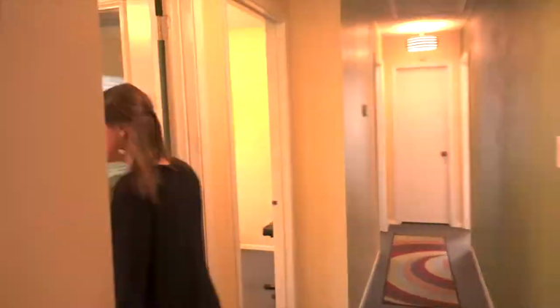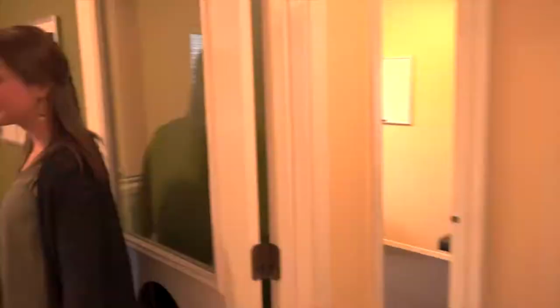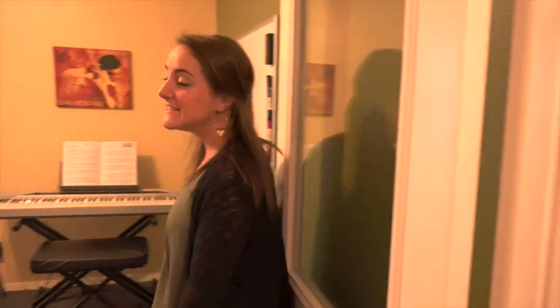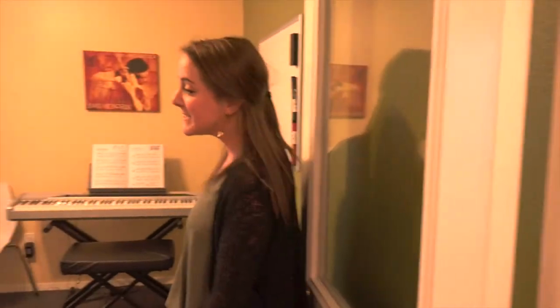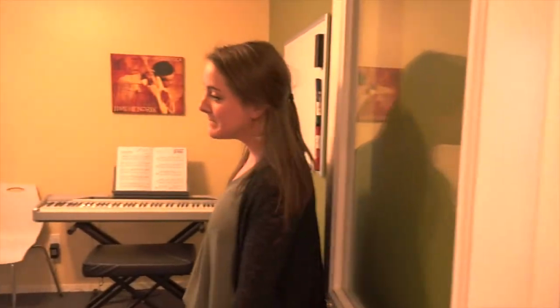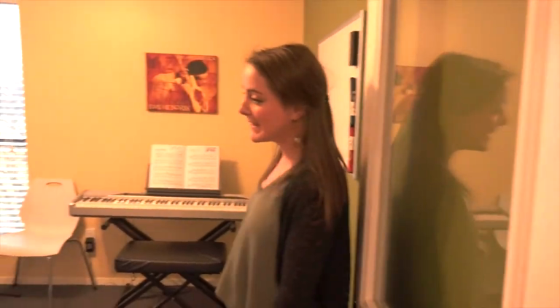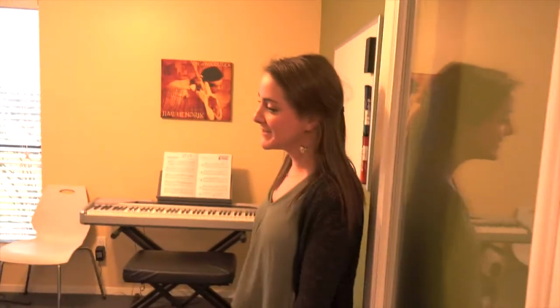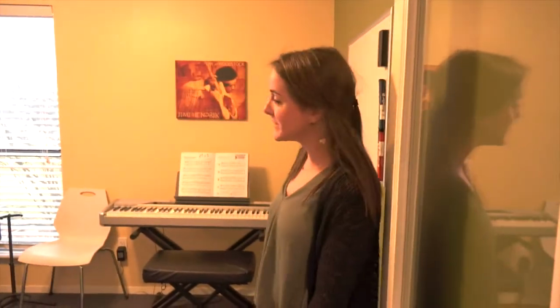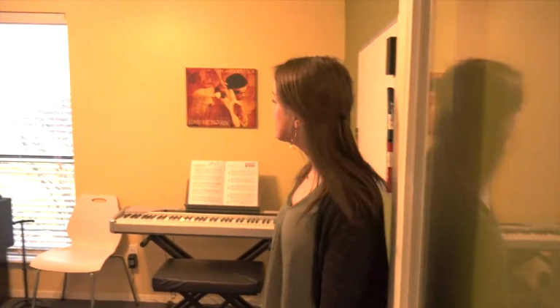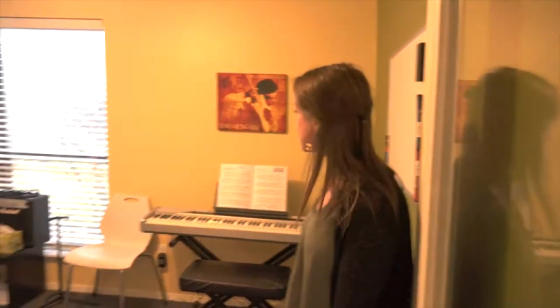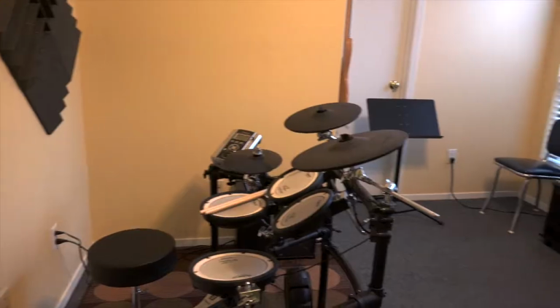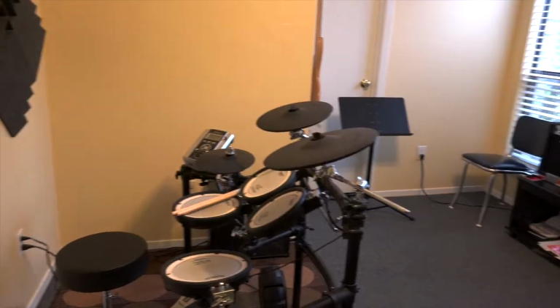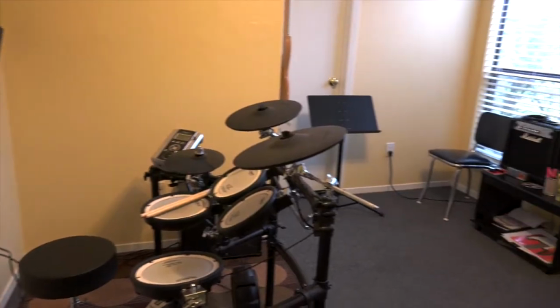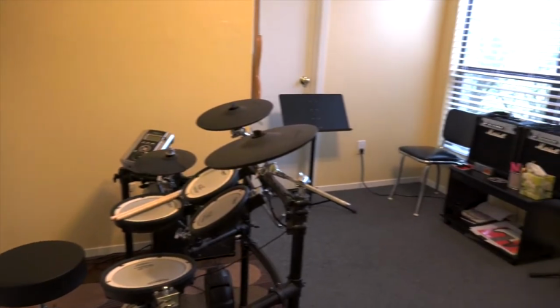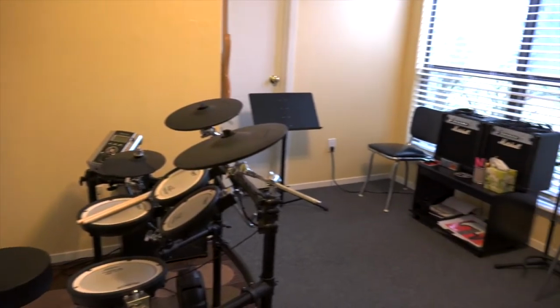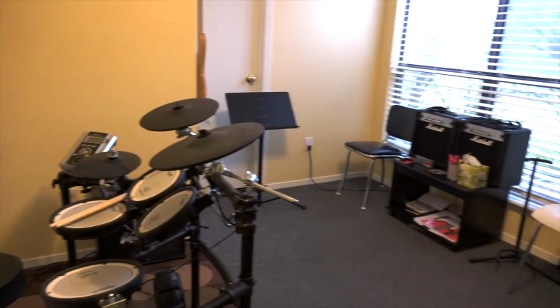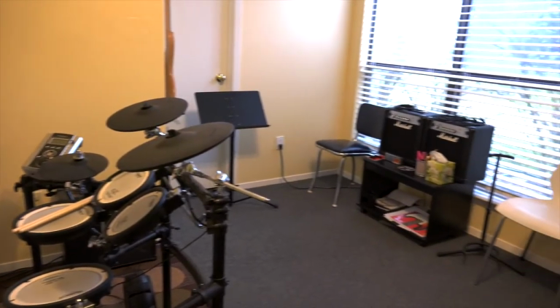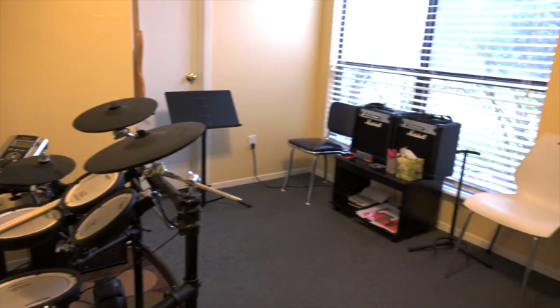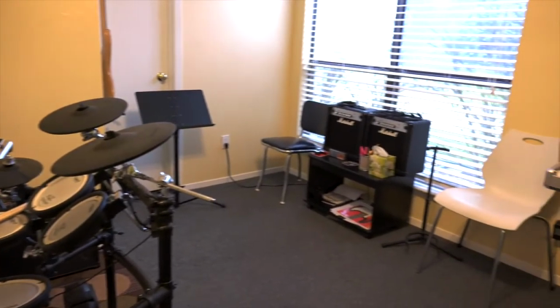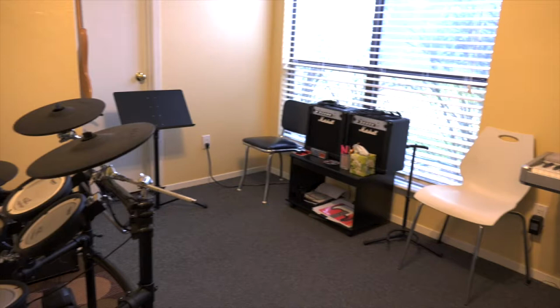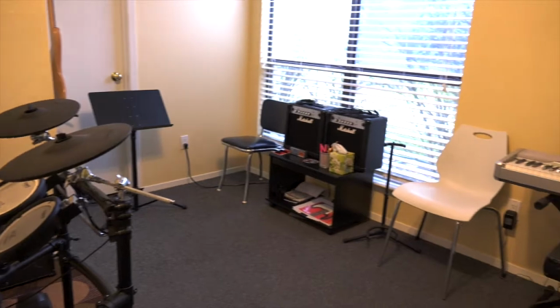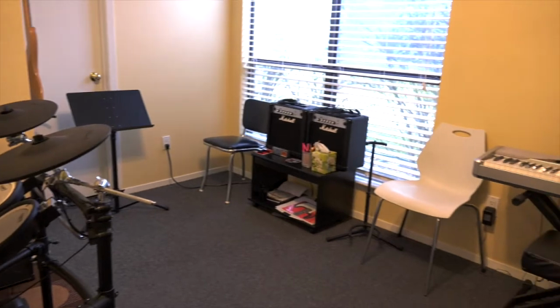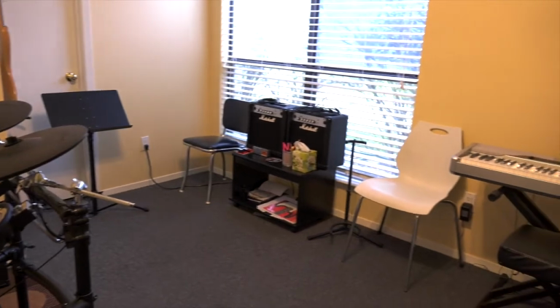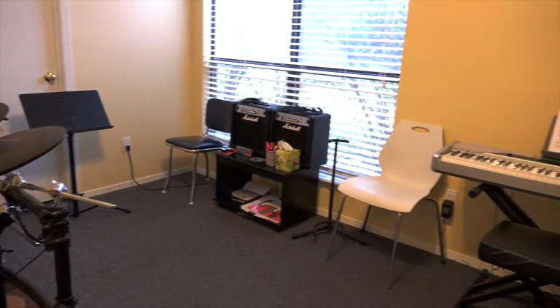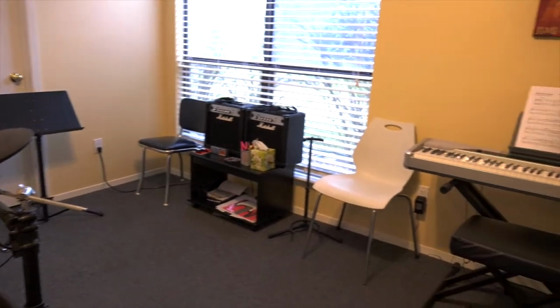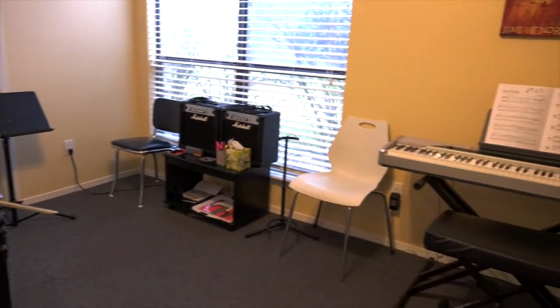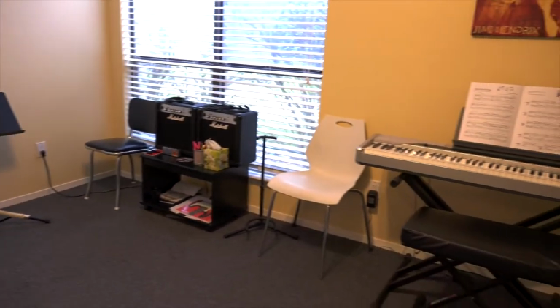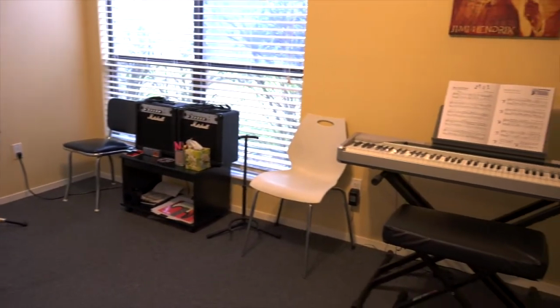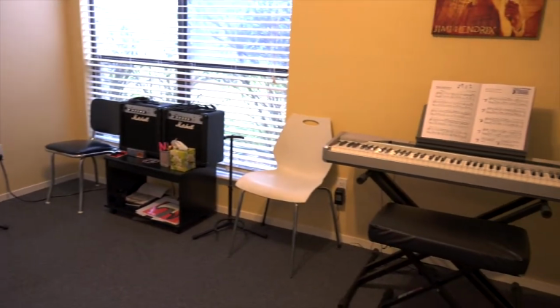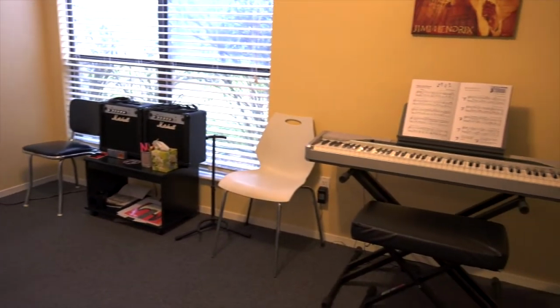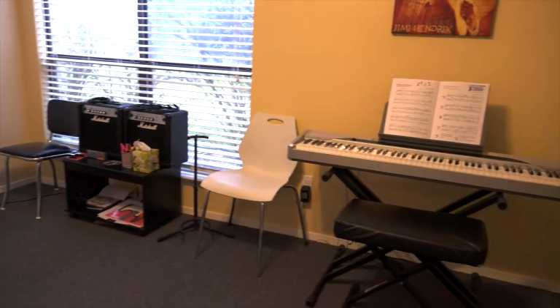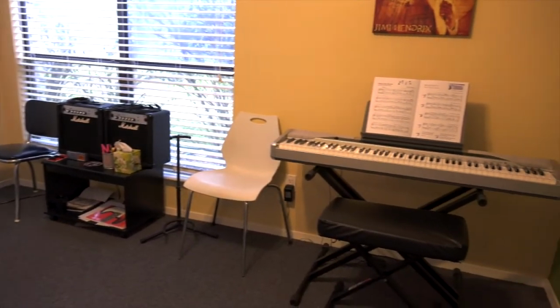This is our band room, complete with guitar, amps, drum kit, and piano.